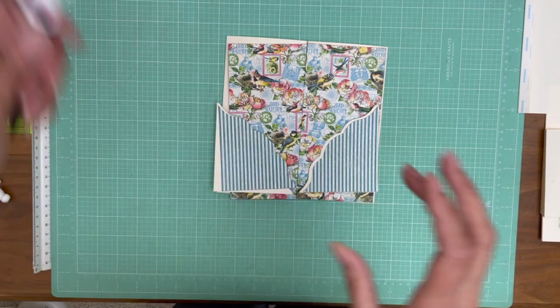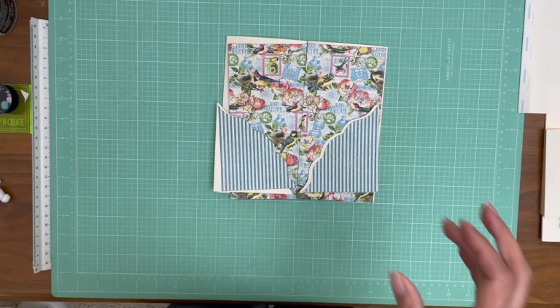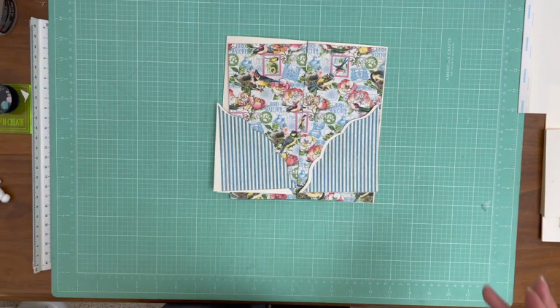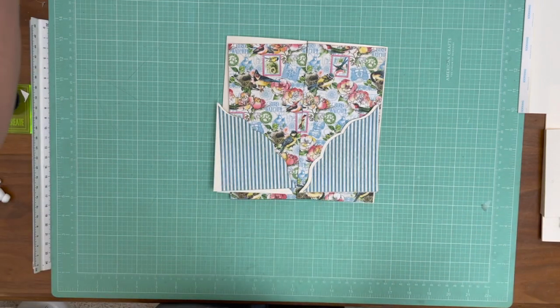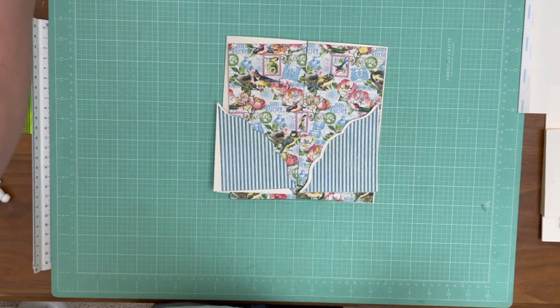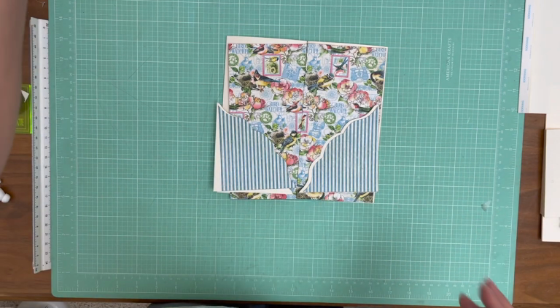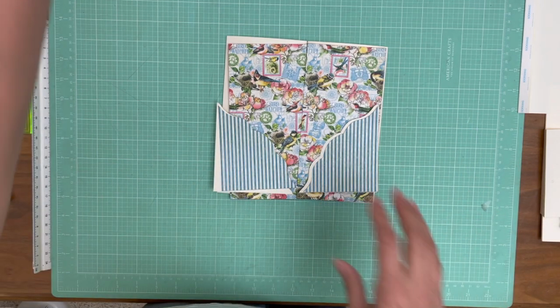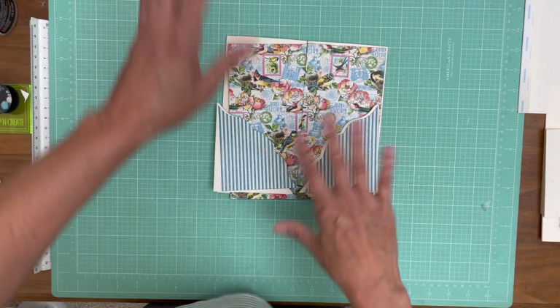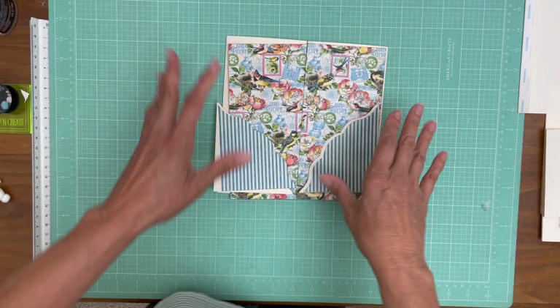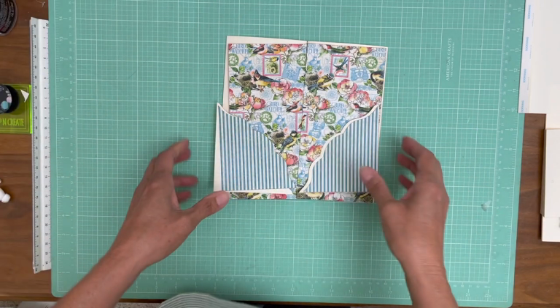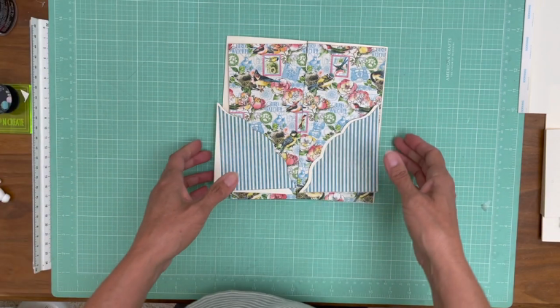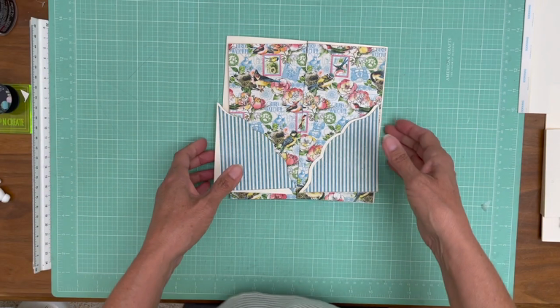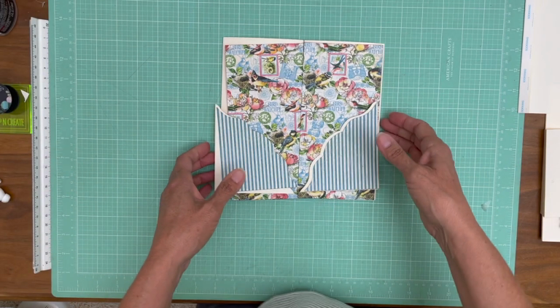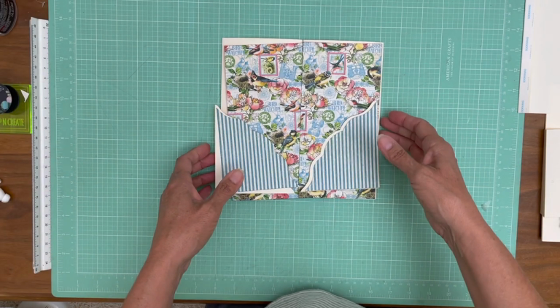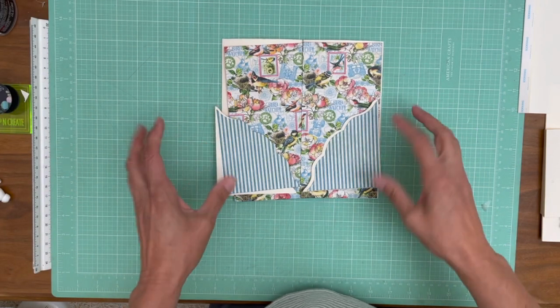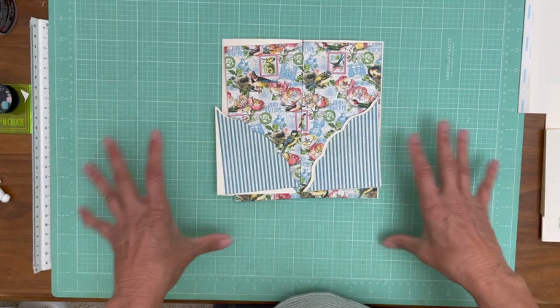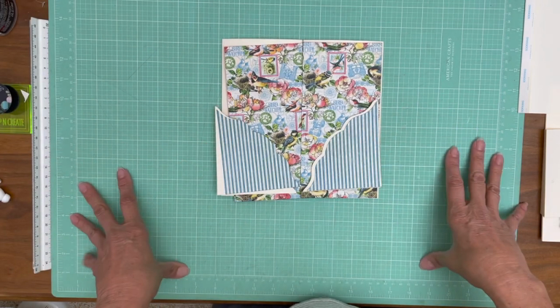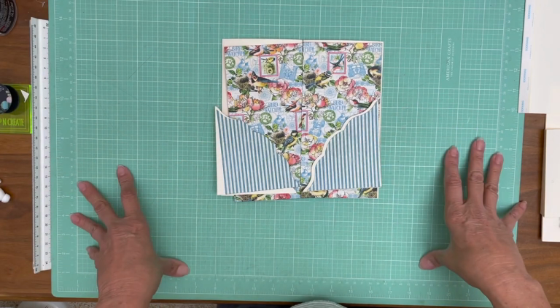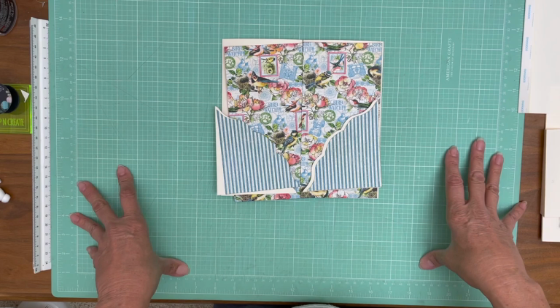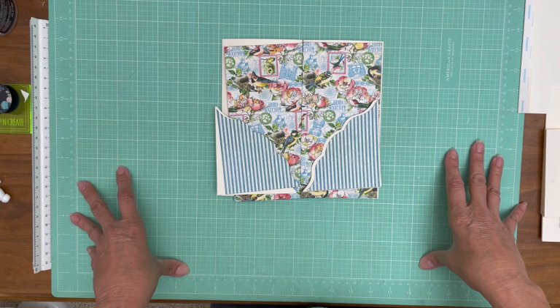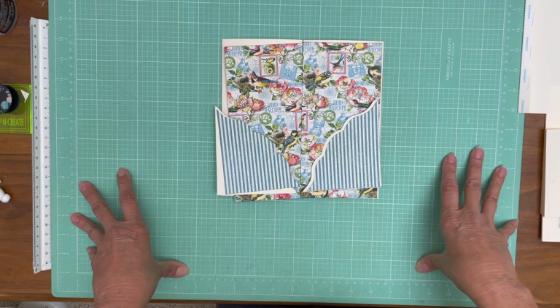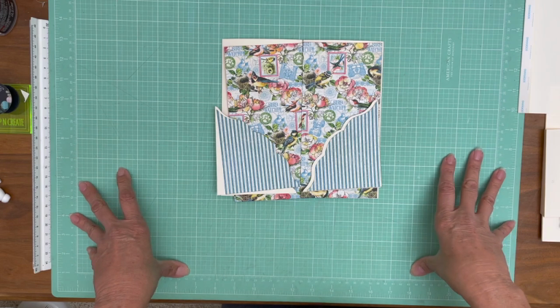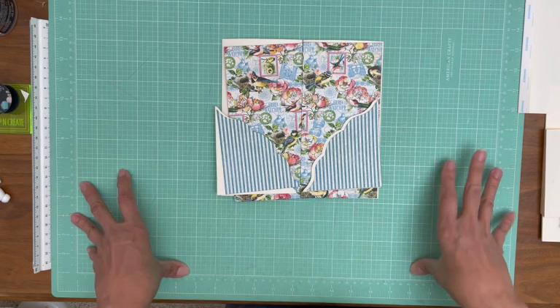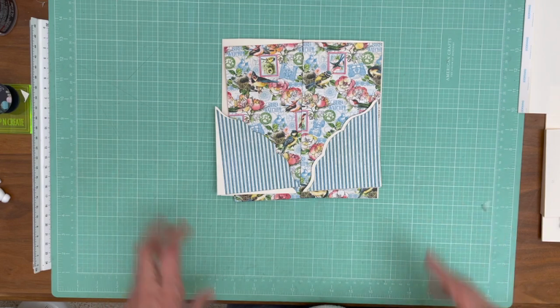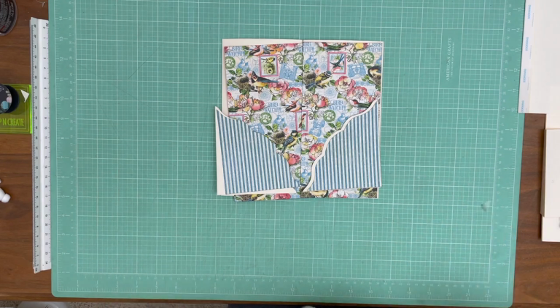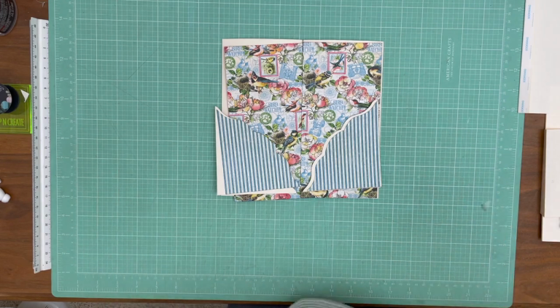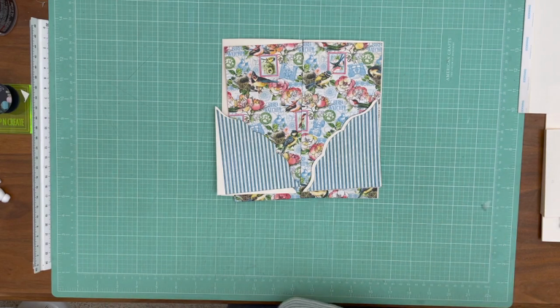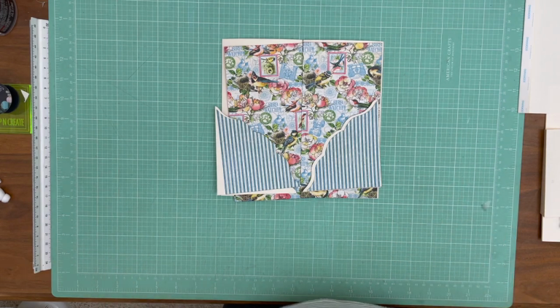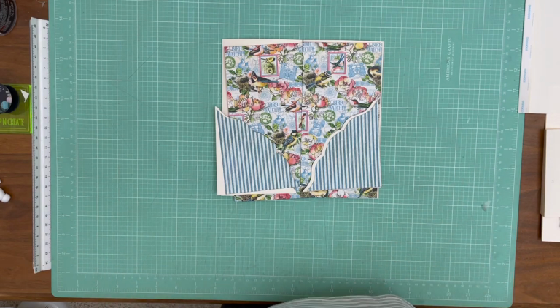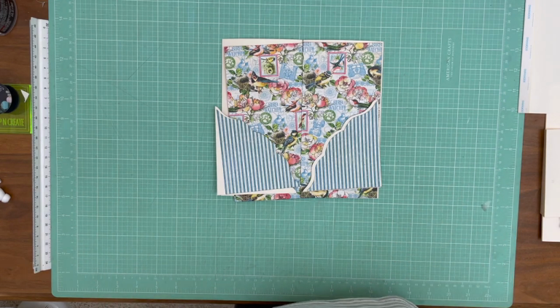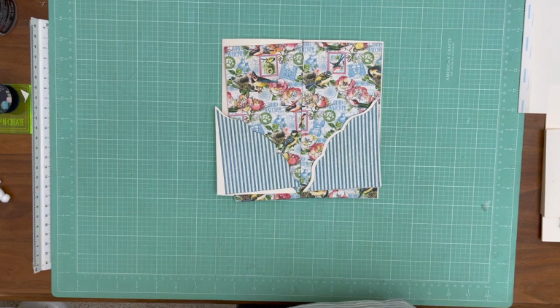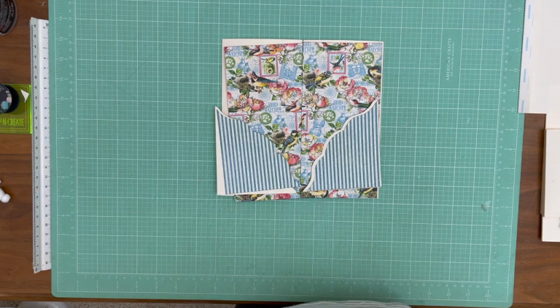I'm getting the rest of my papers lined up, so we'll start taping this stuff down in just a minute. Bye.